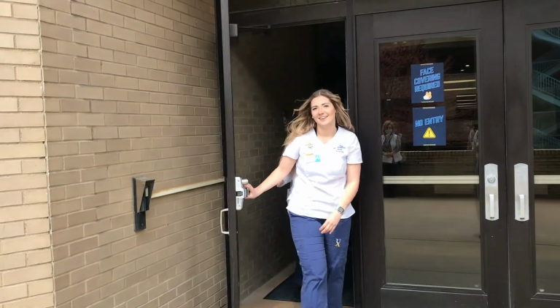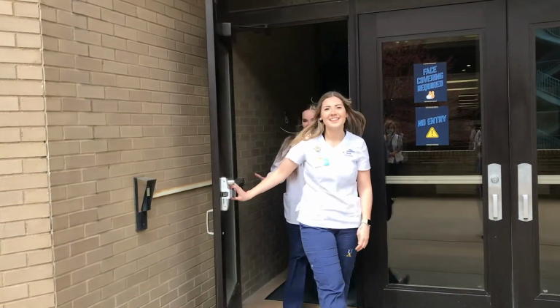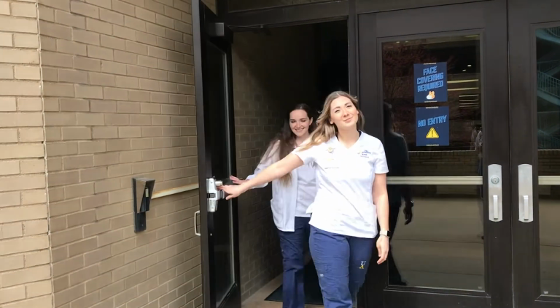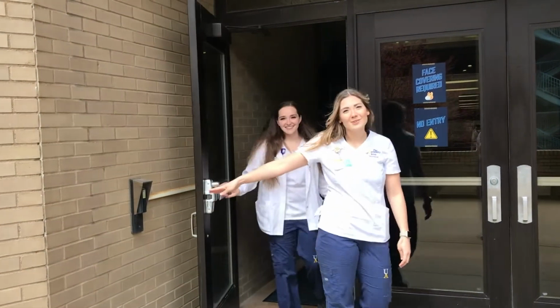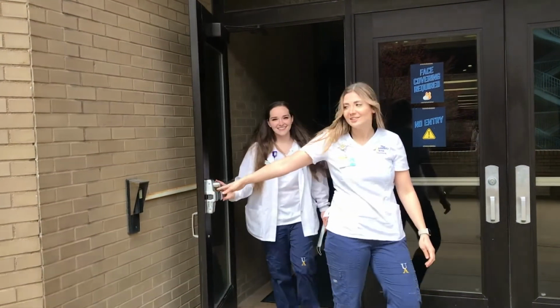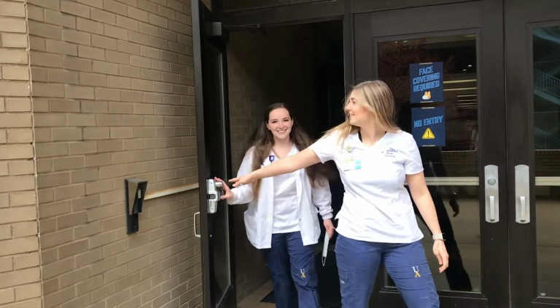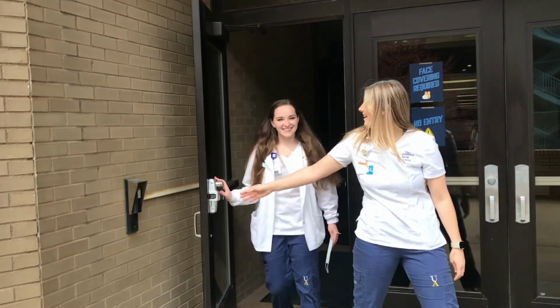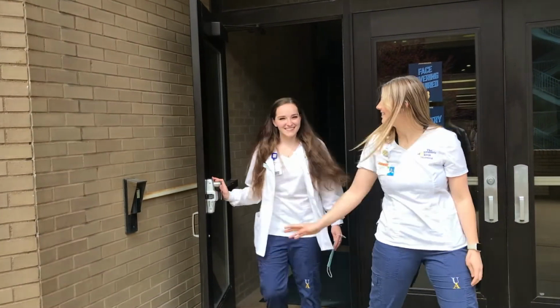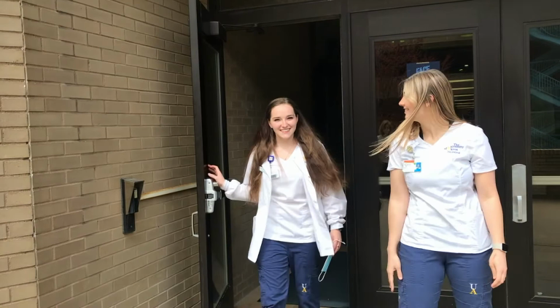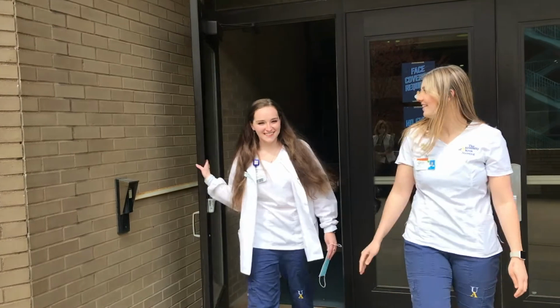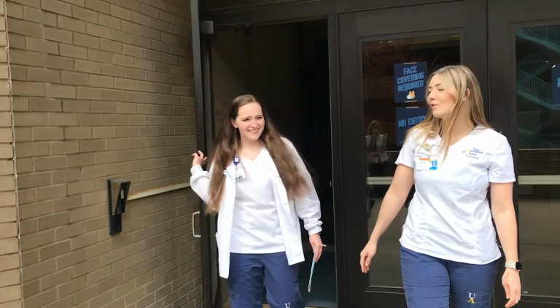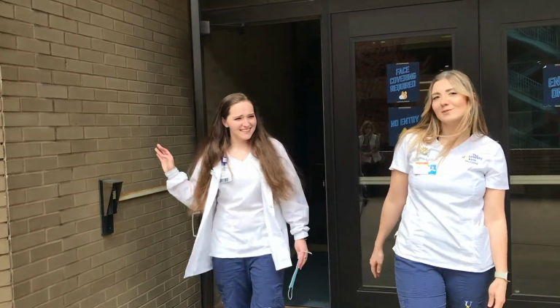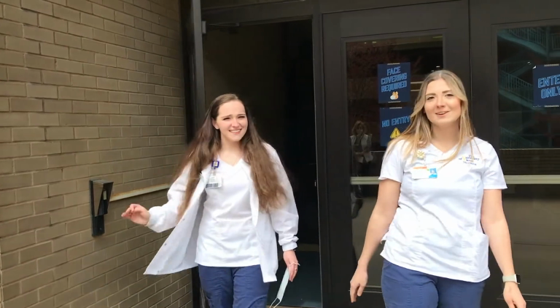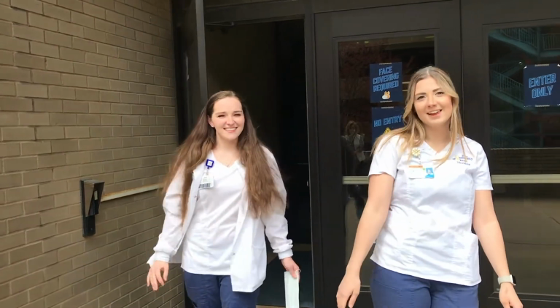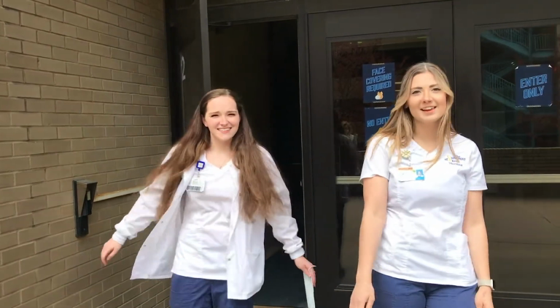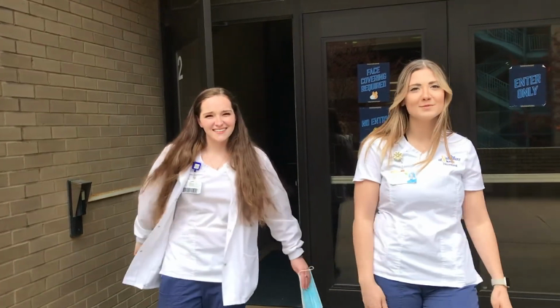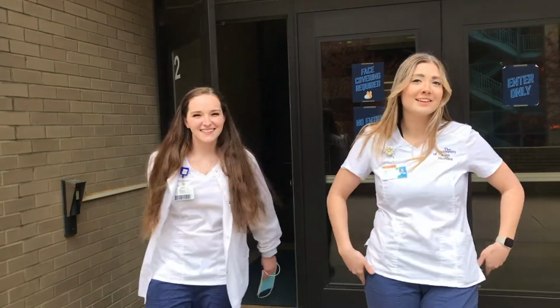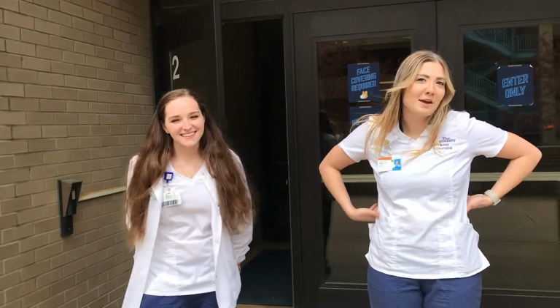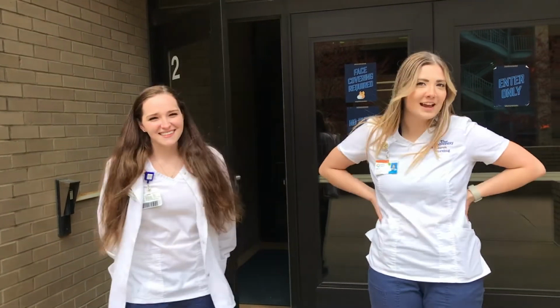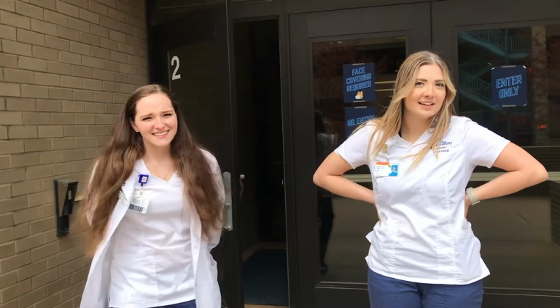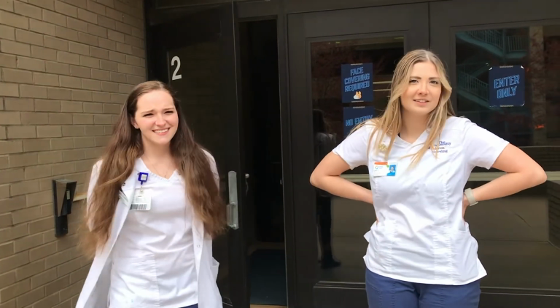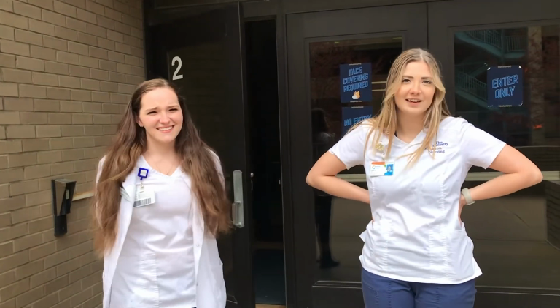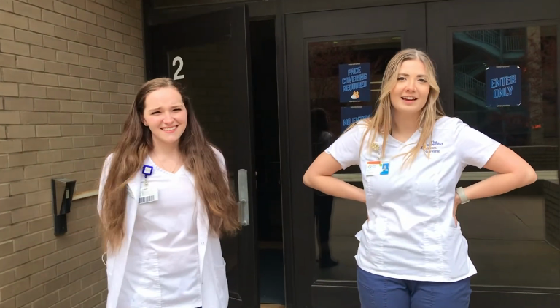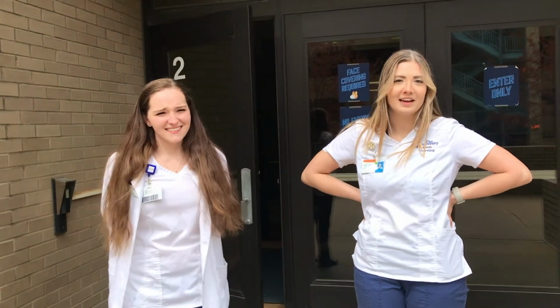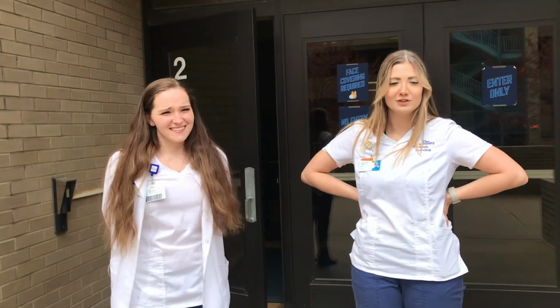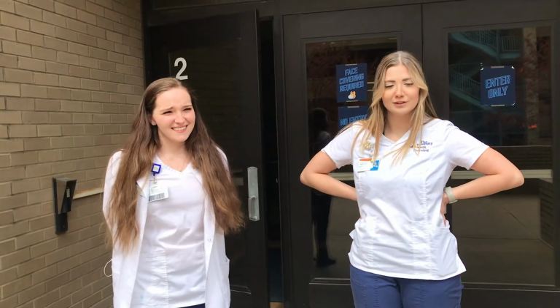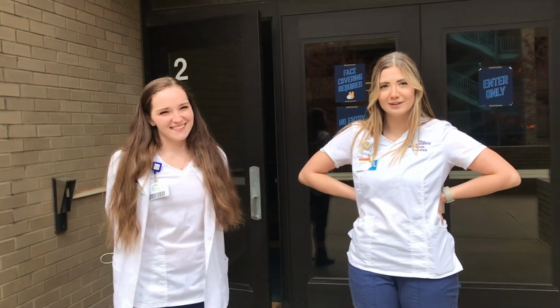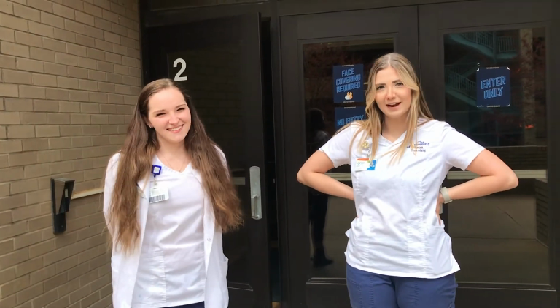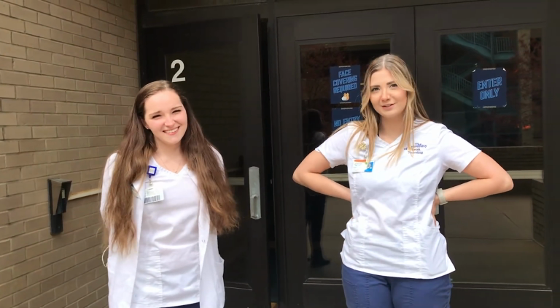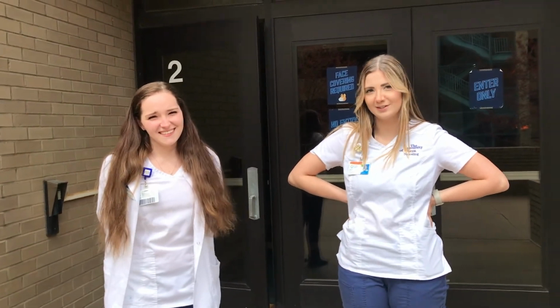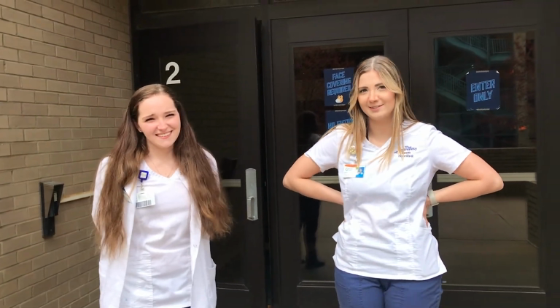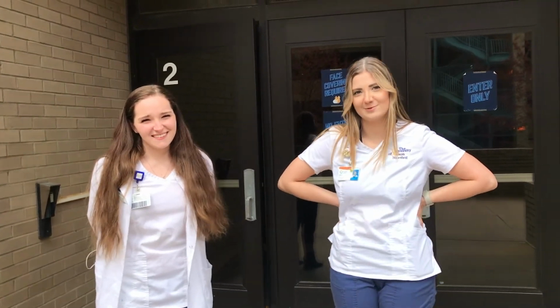Thanks for watching, guys. Hopefully one day you'll be an alumni here at the University of Akron nursing school.